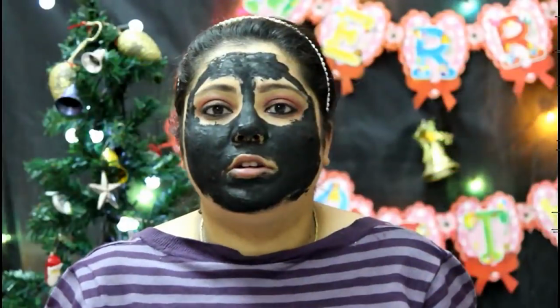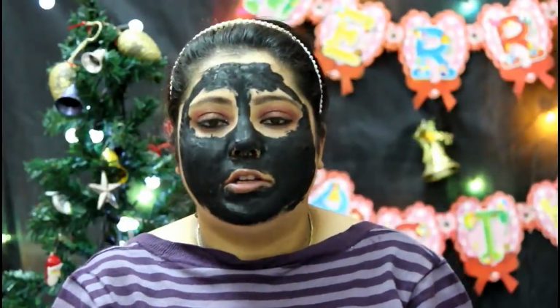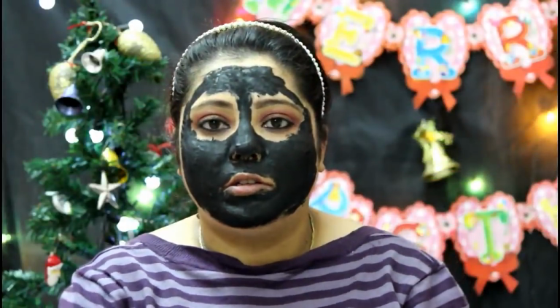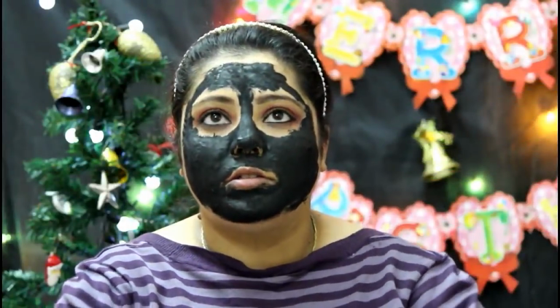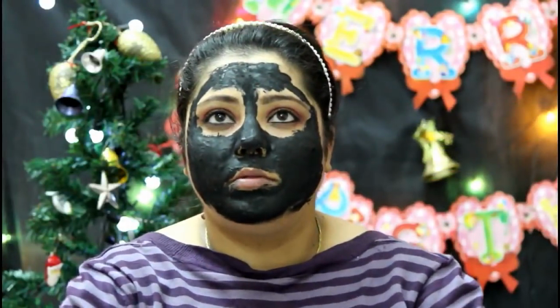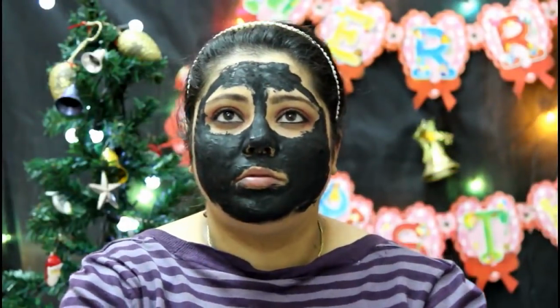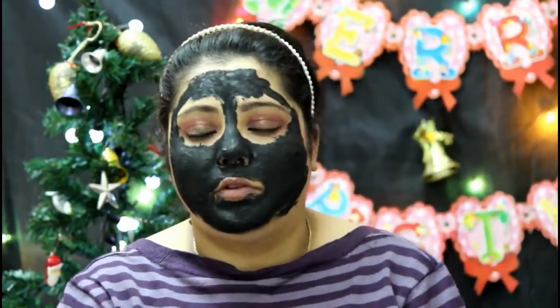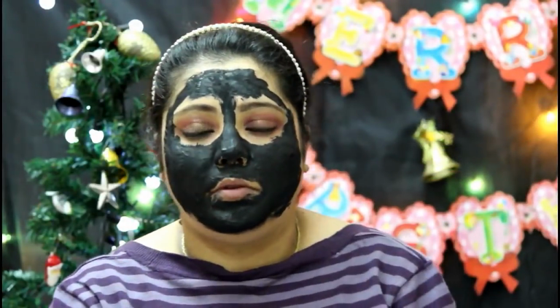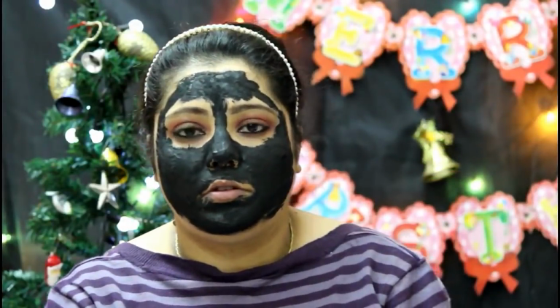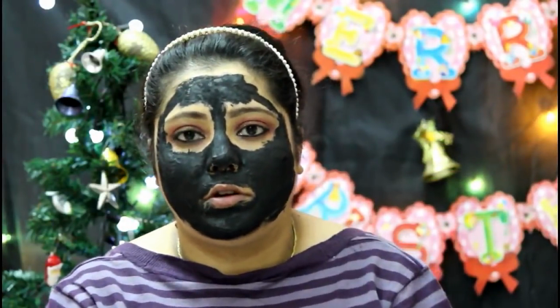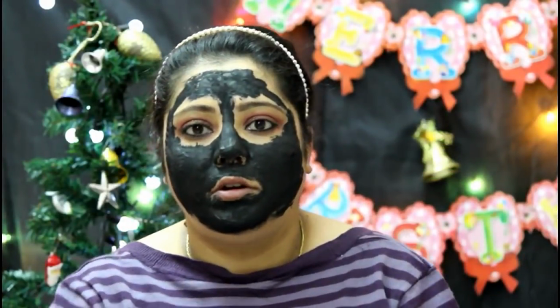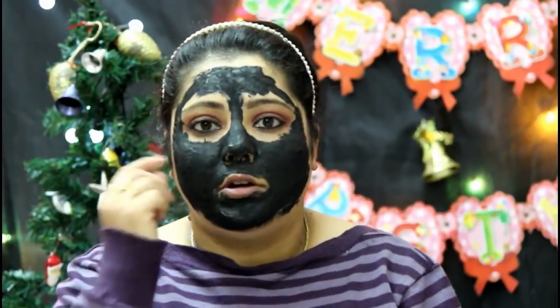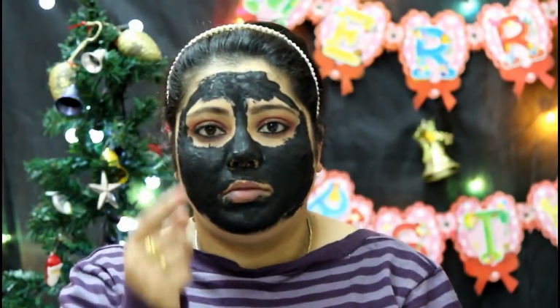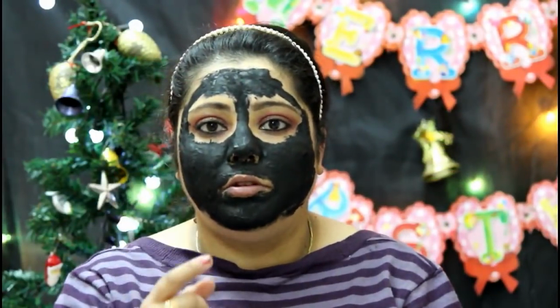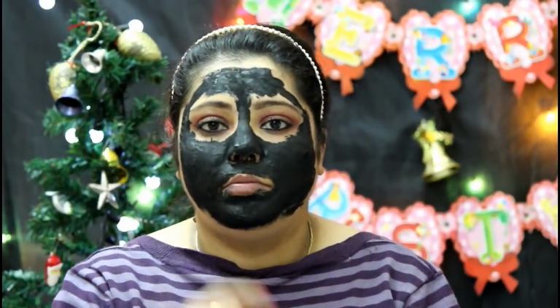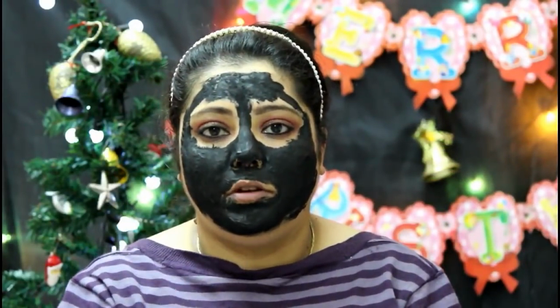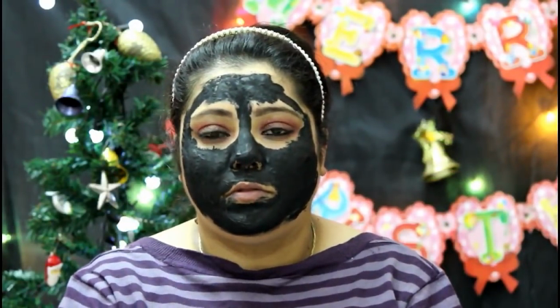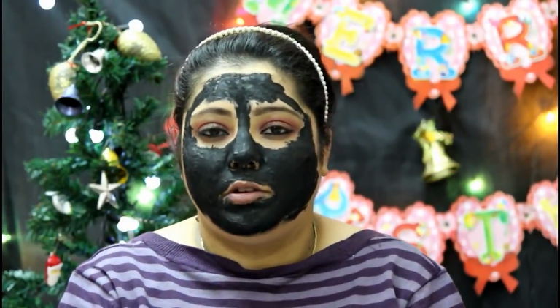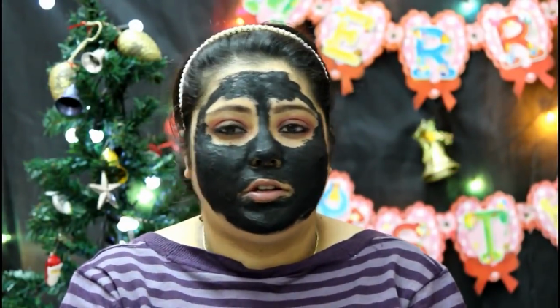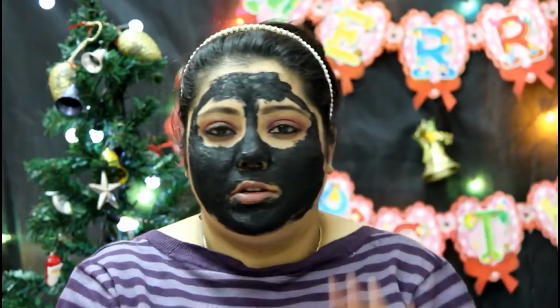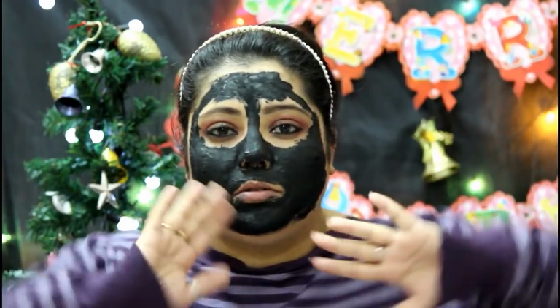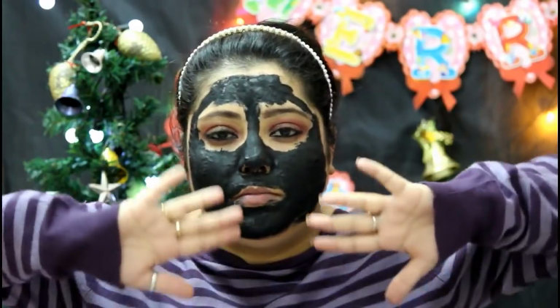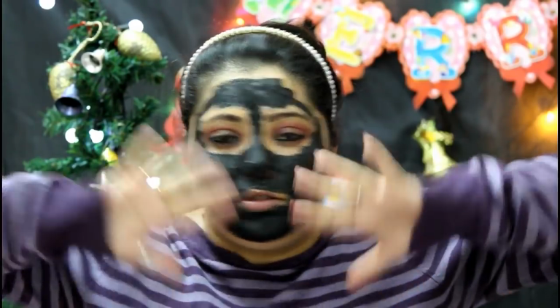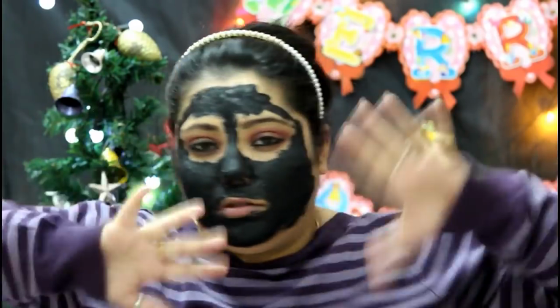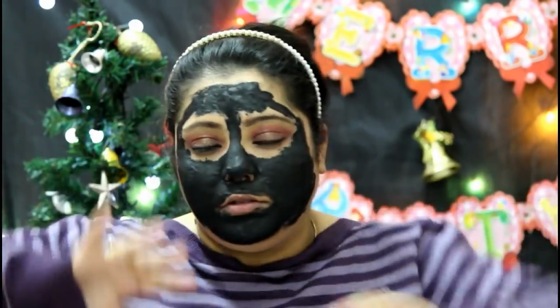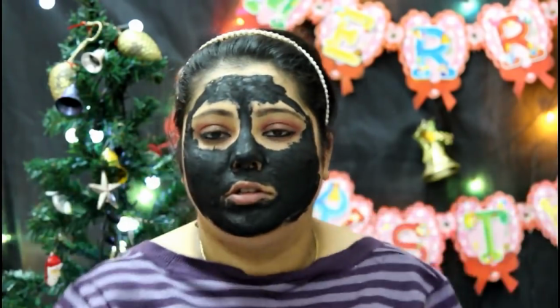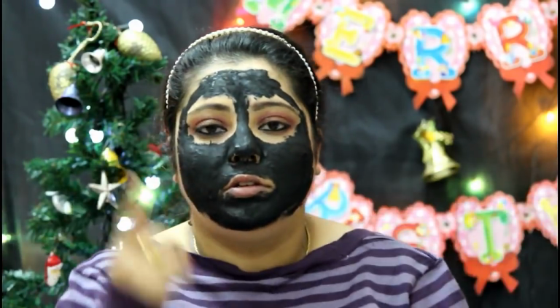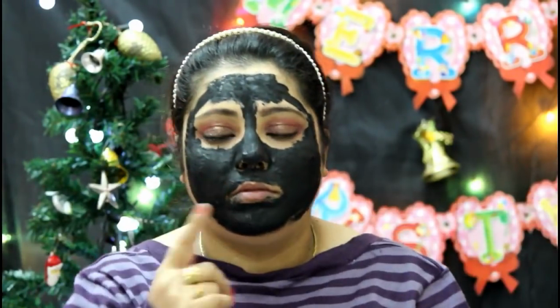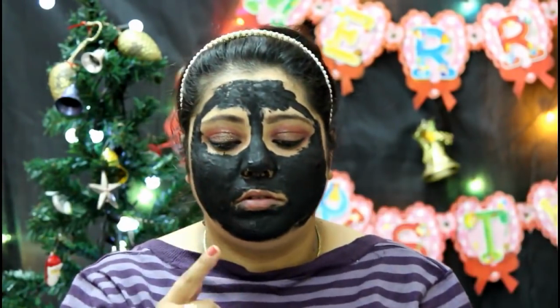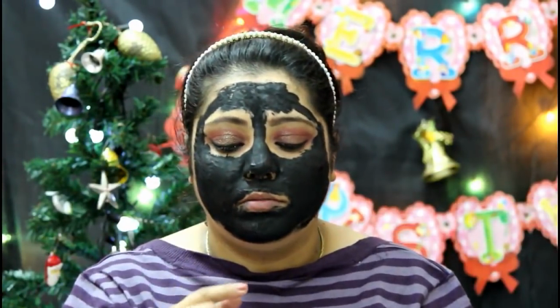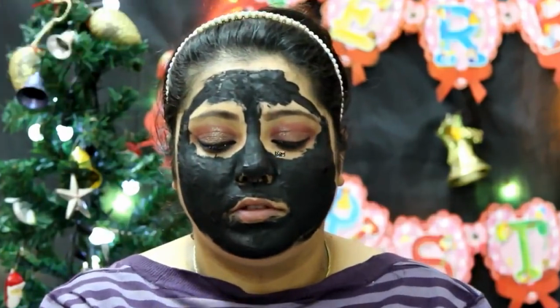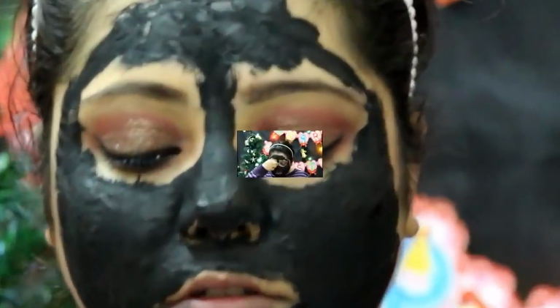It has now been 25 minutes. I am going to peel it off. Sorry, I can't talk much — I'm going to remove it now.